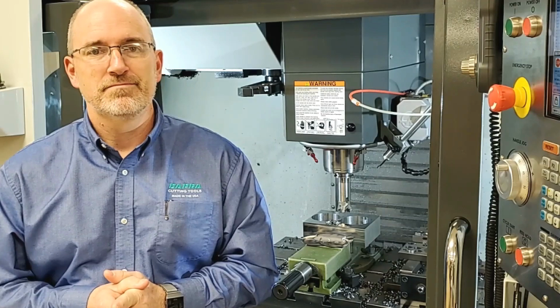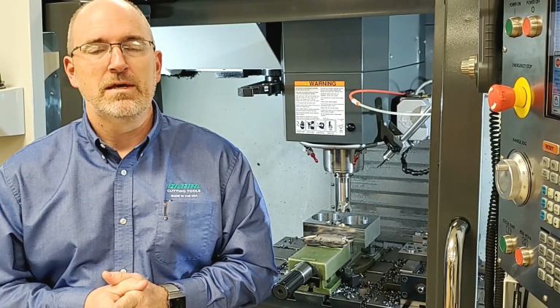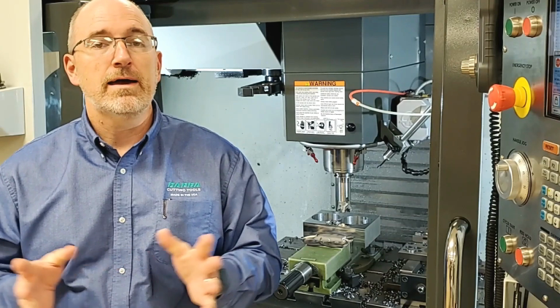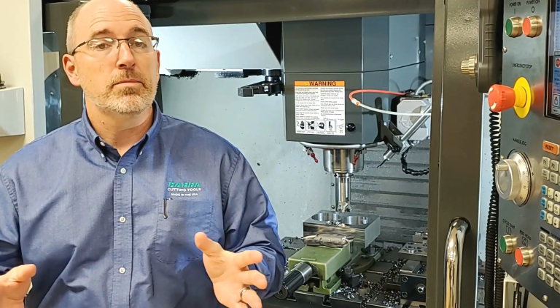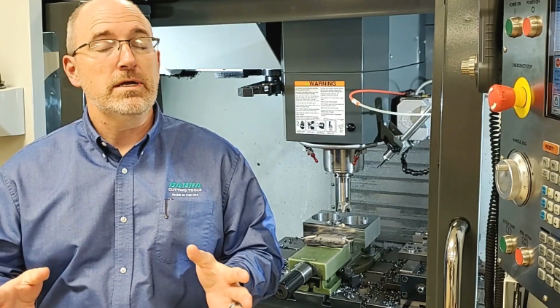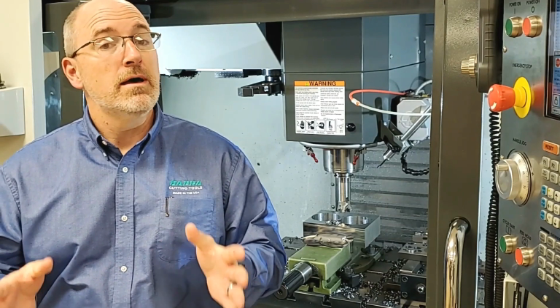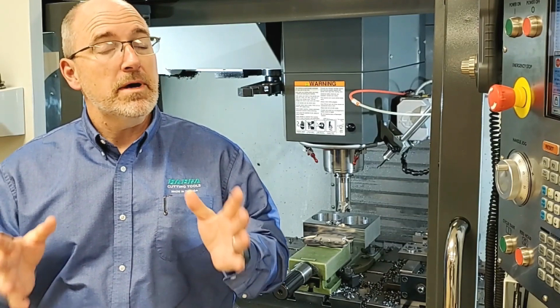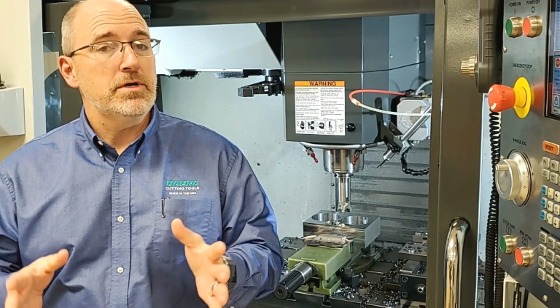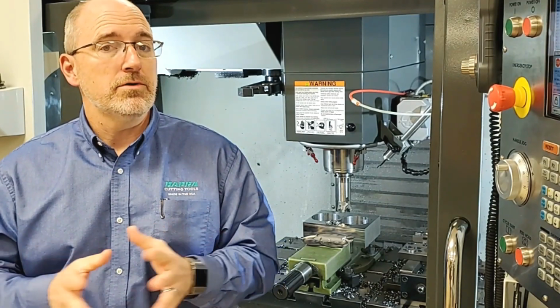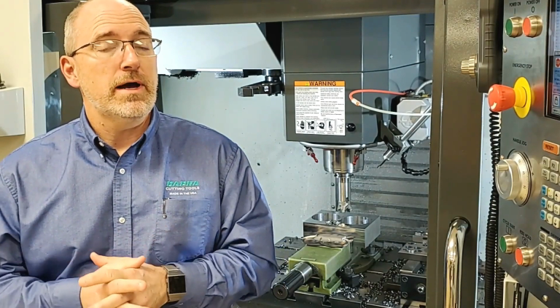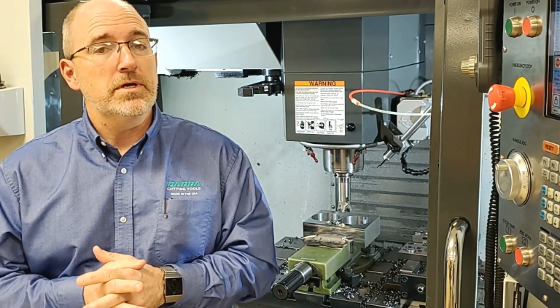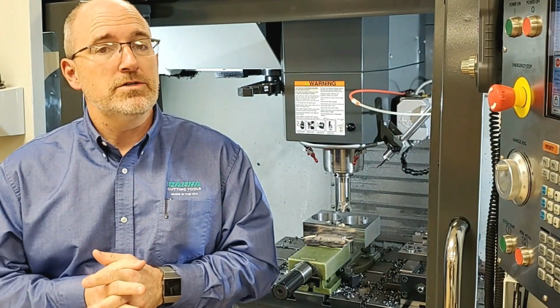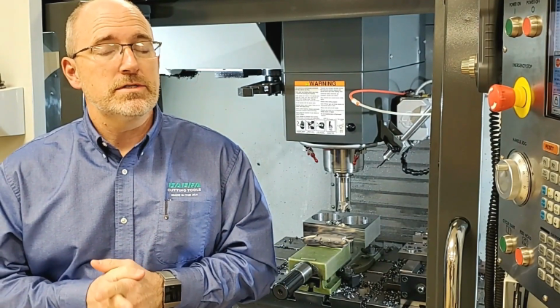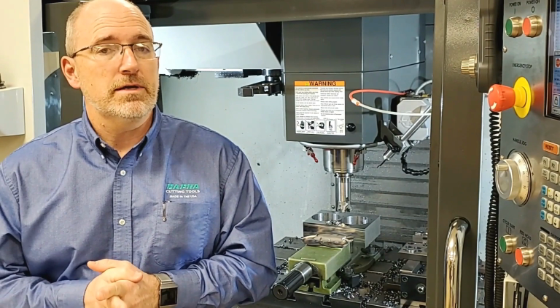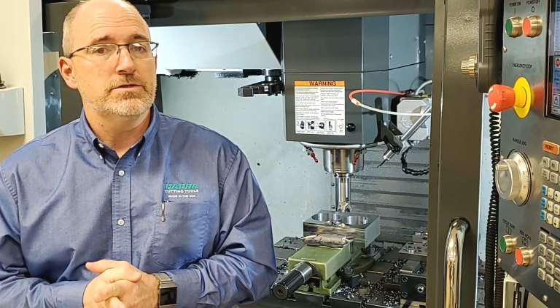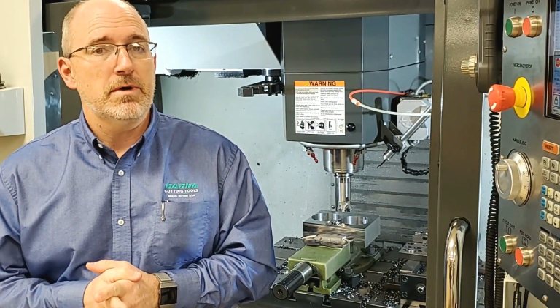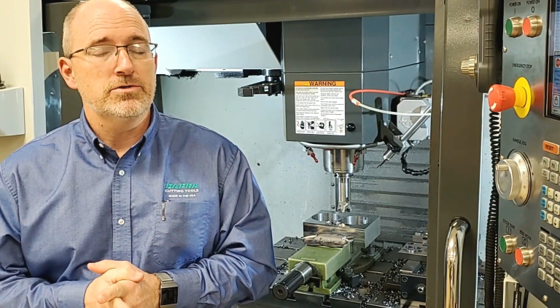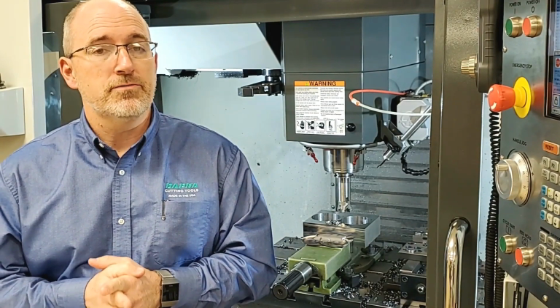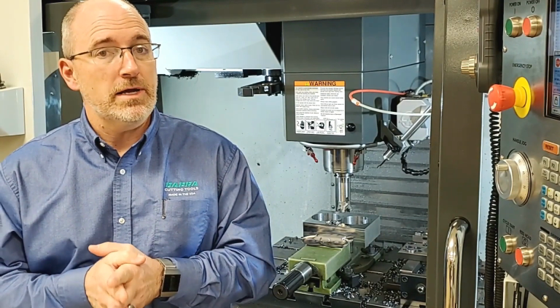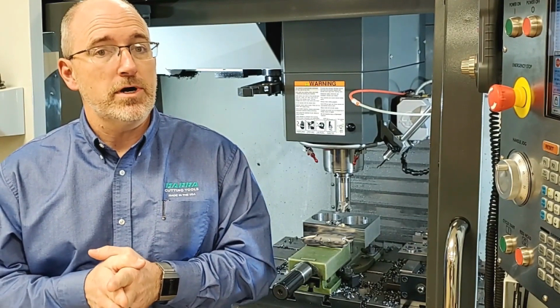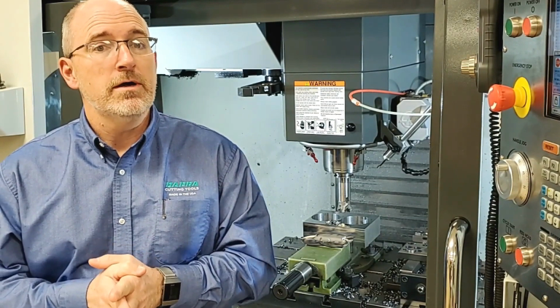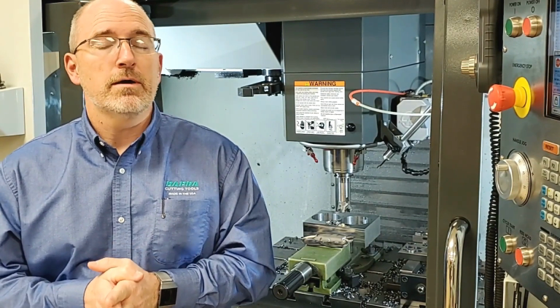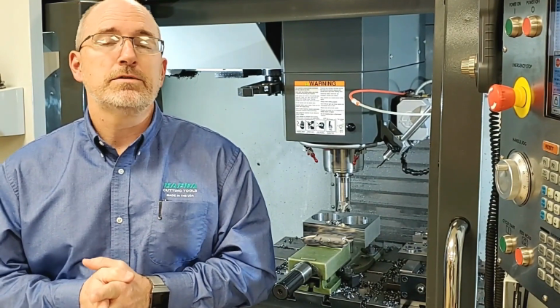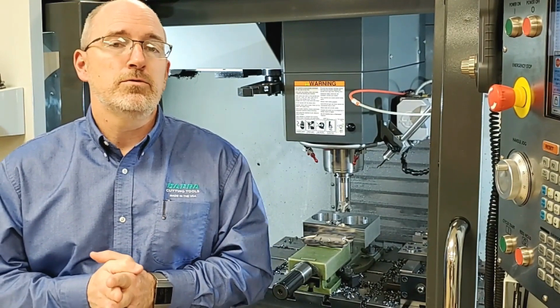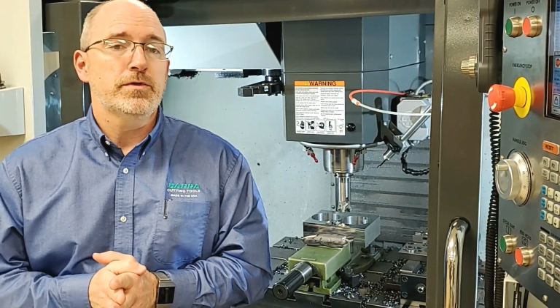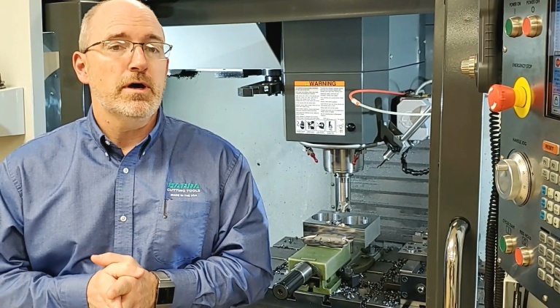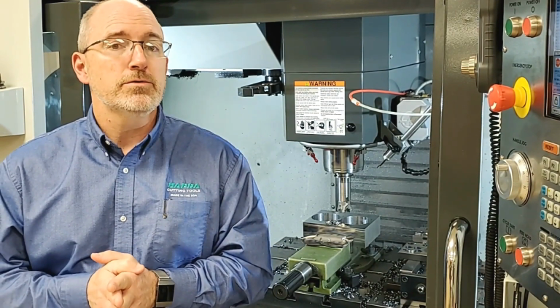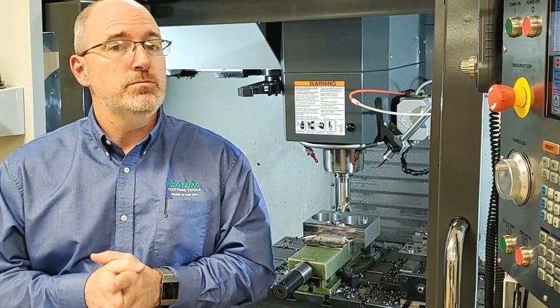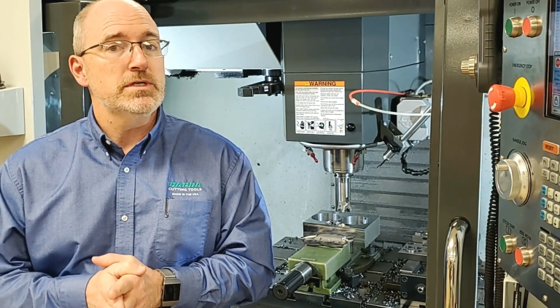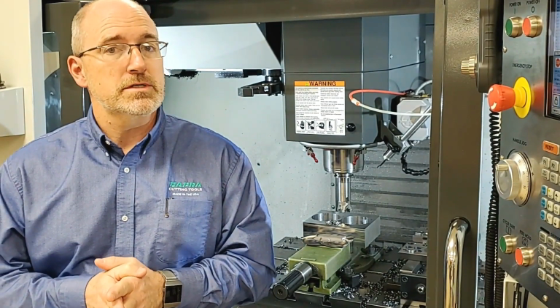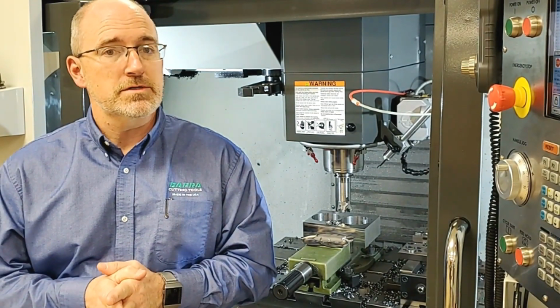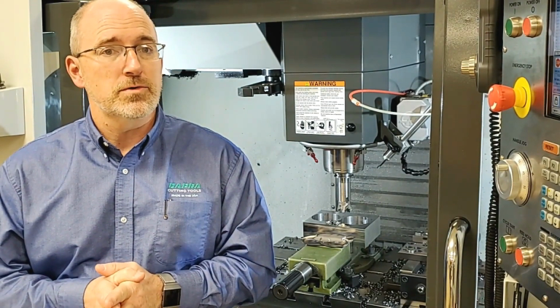Hi, everybody. Mike Bittner, your applications technology manager for DAPRA, coming to you with another two-minute success story.